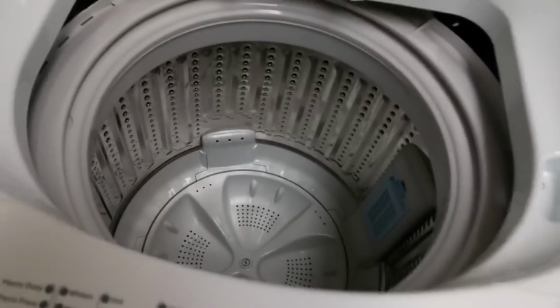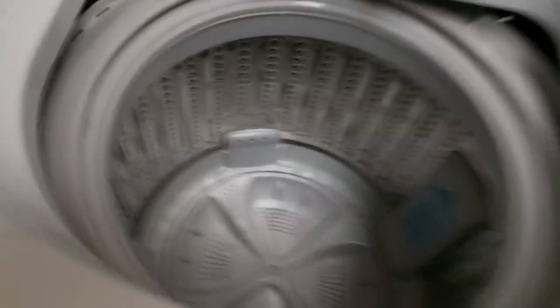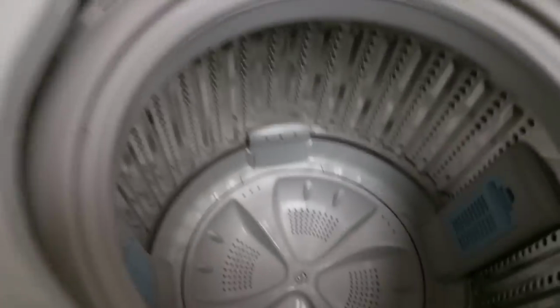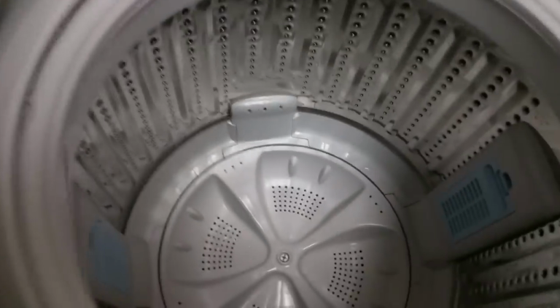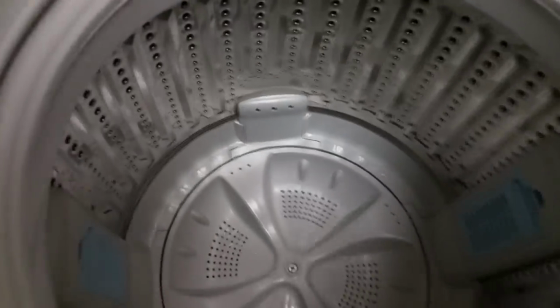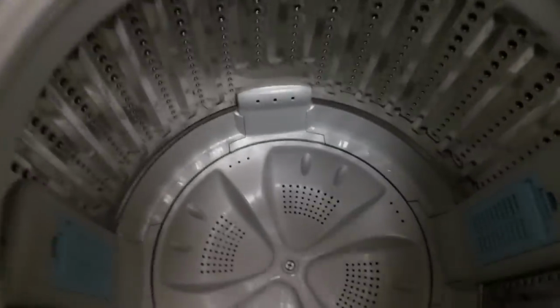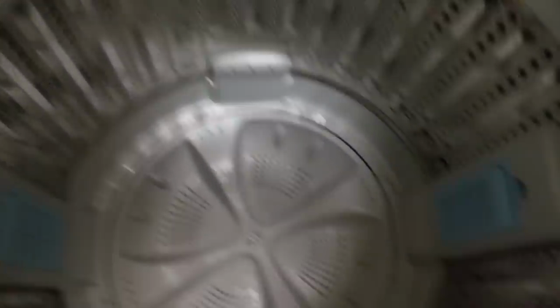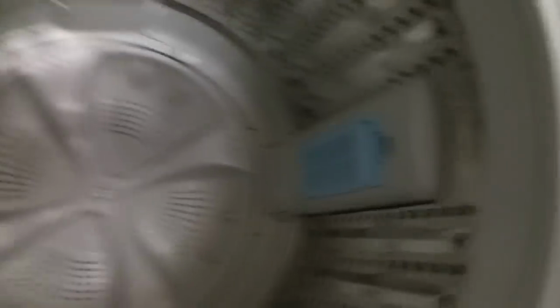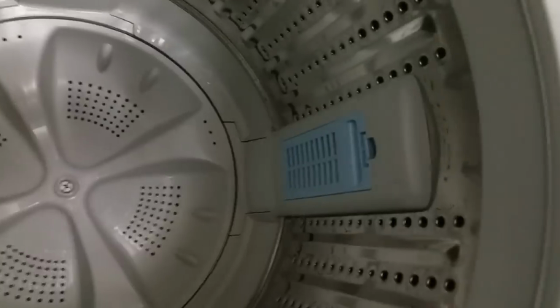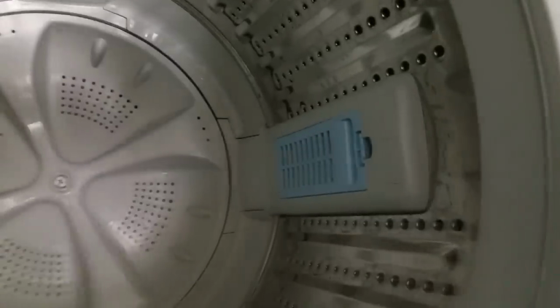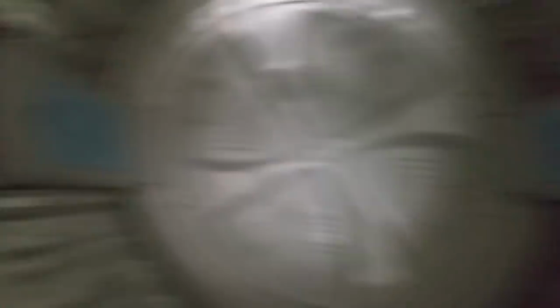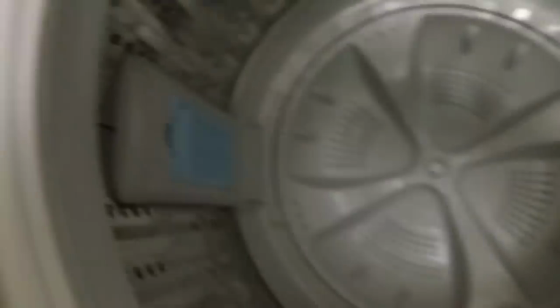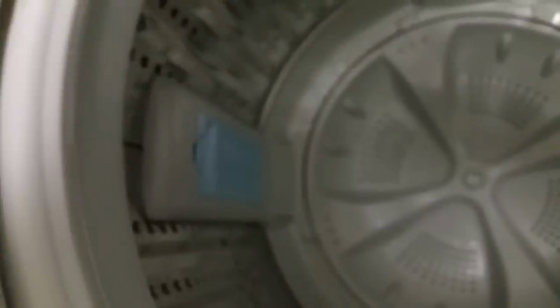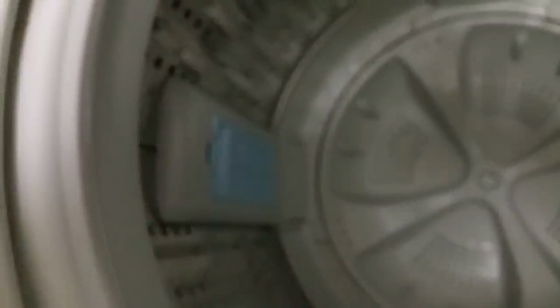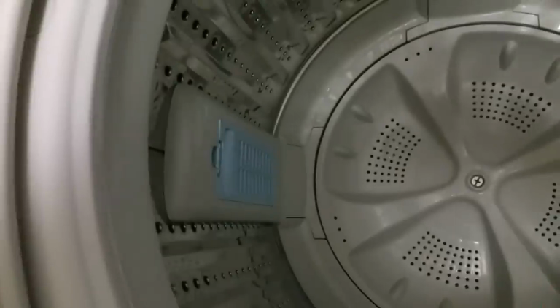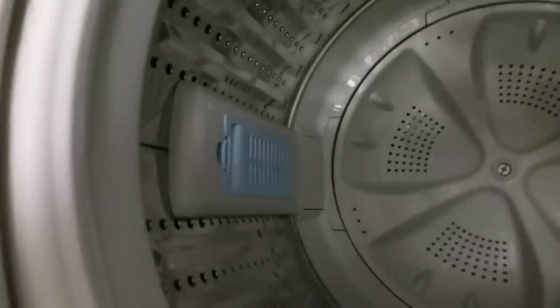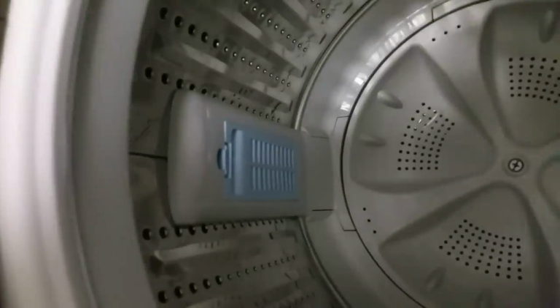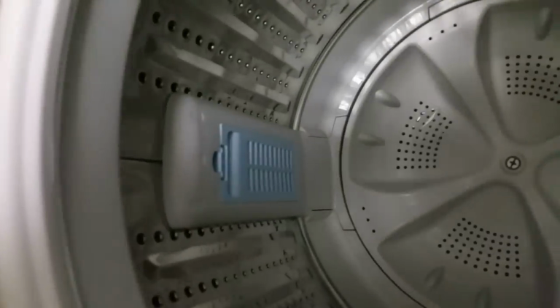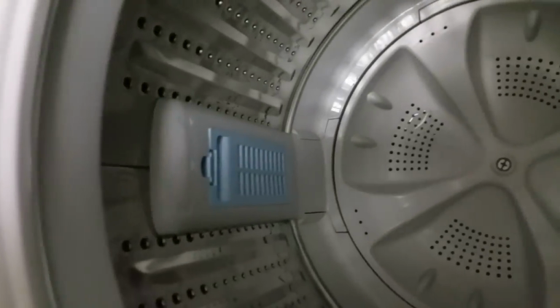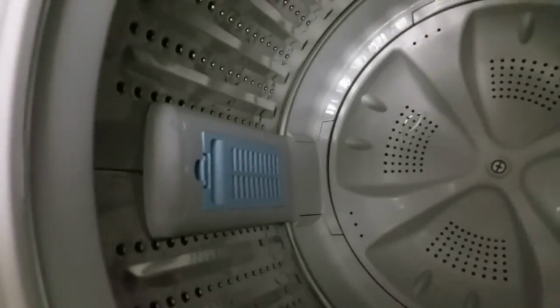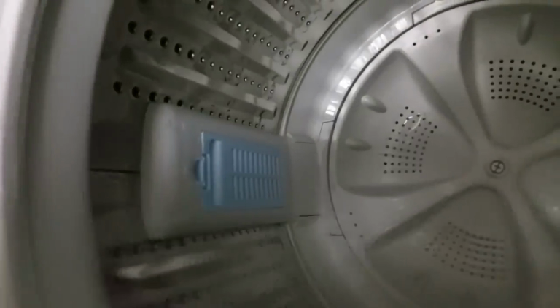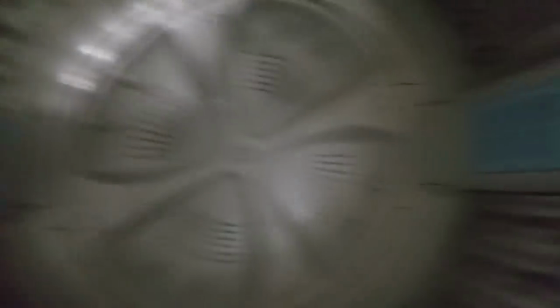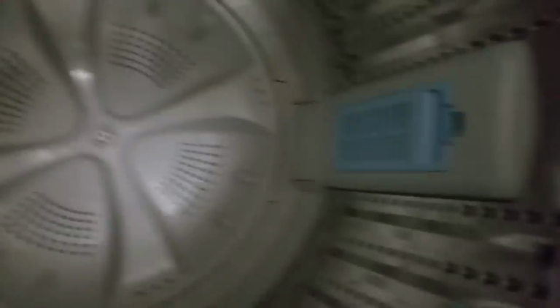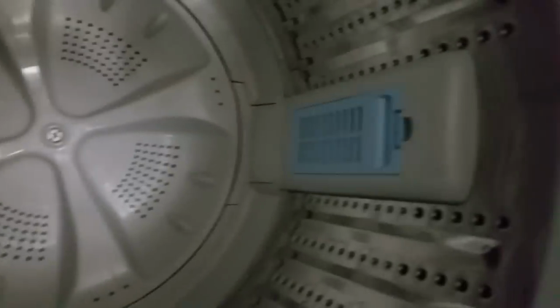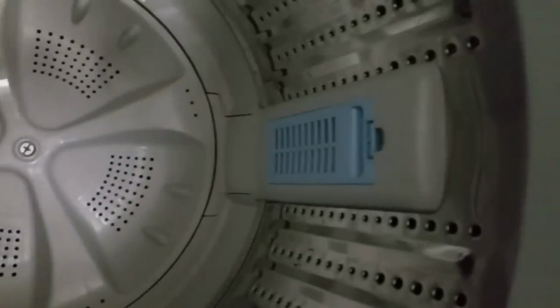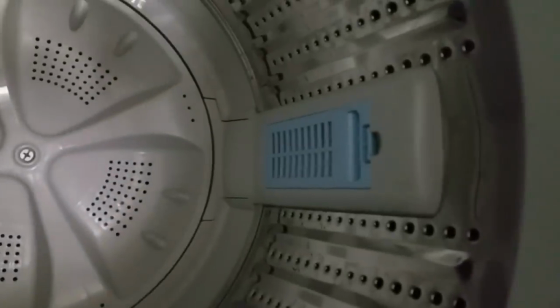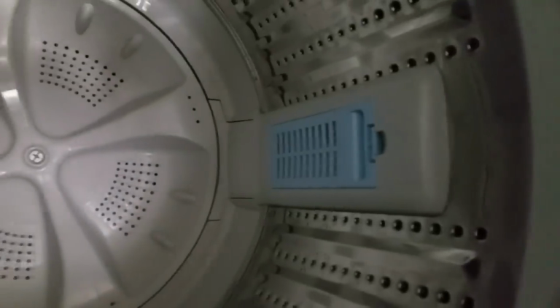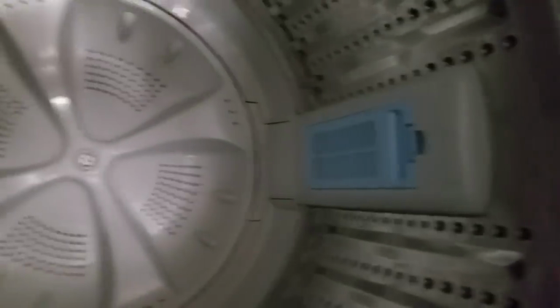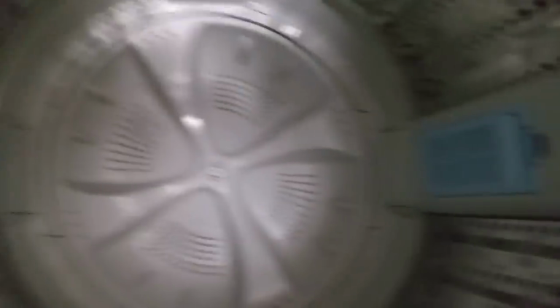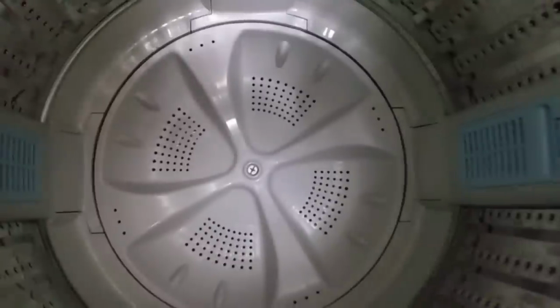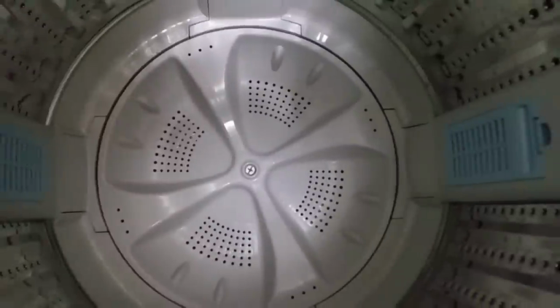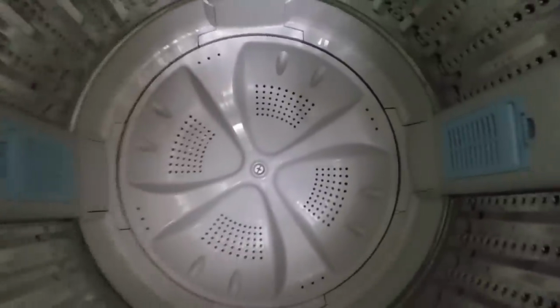Another thing to note is that the 2.3 comes with two lint trap collectors, which do tend to fill up pretty quickly.